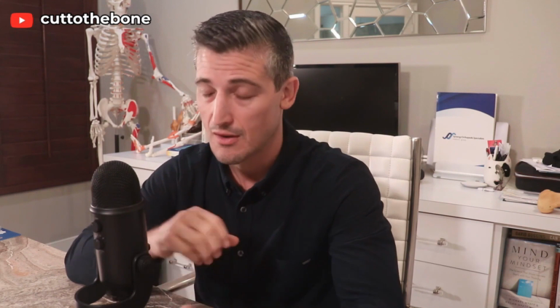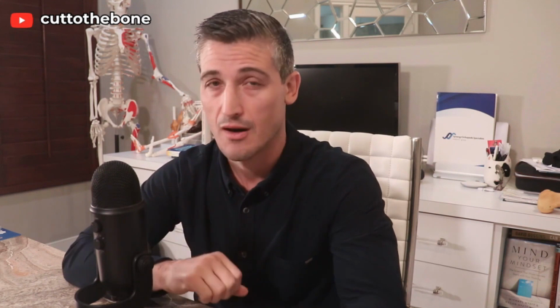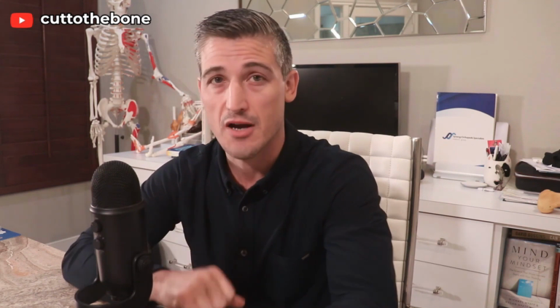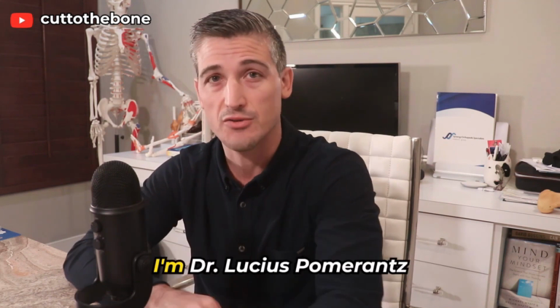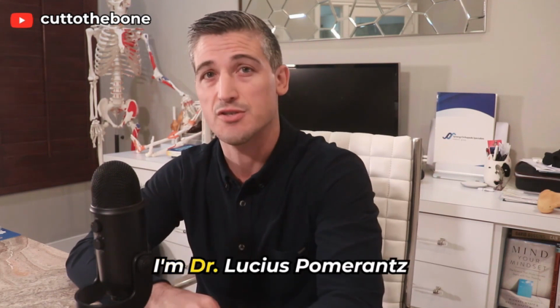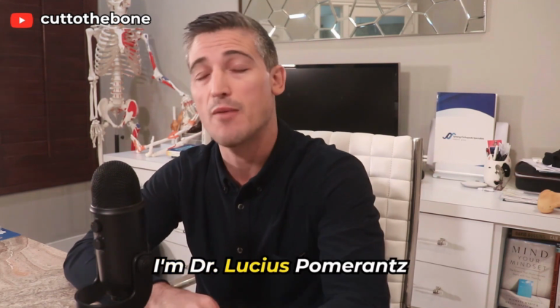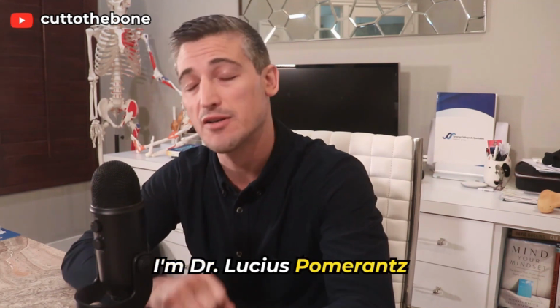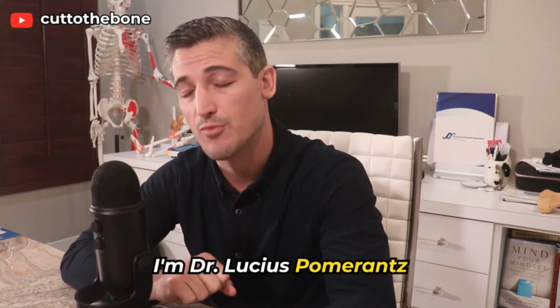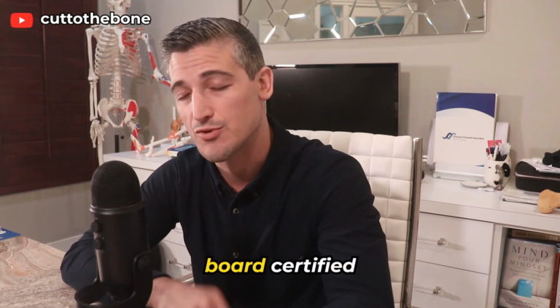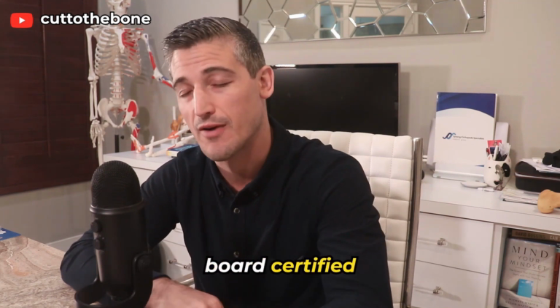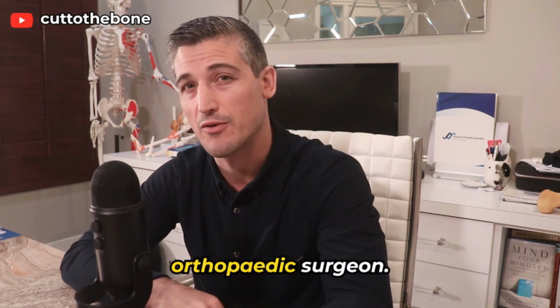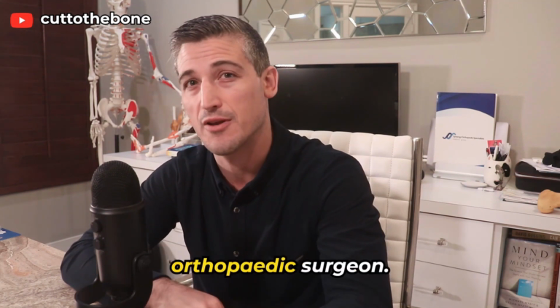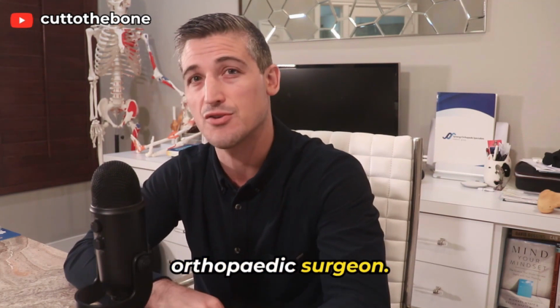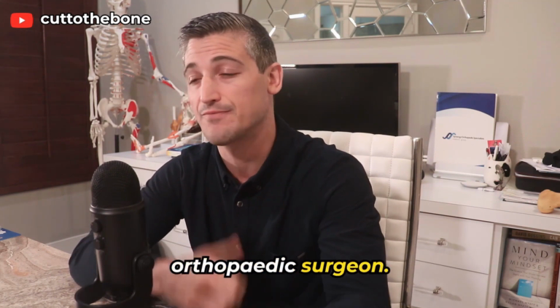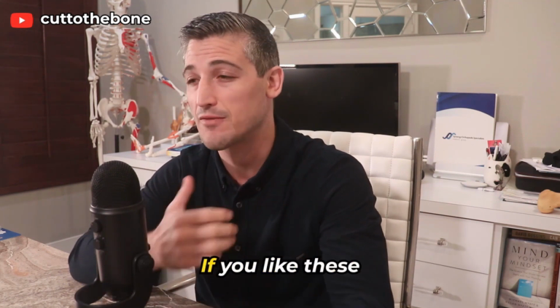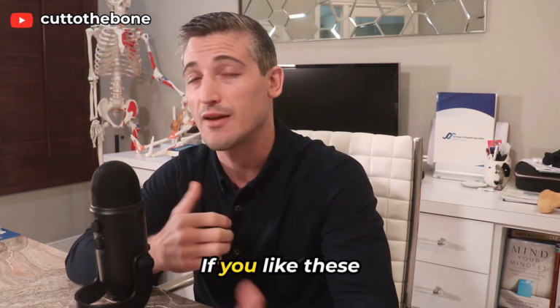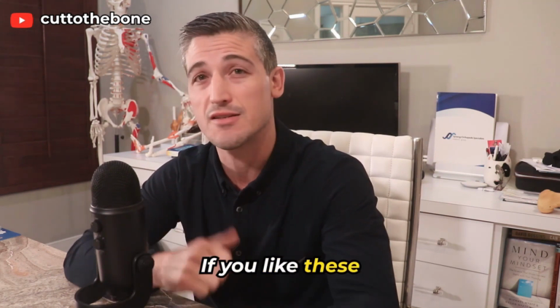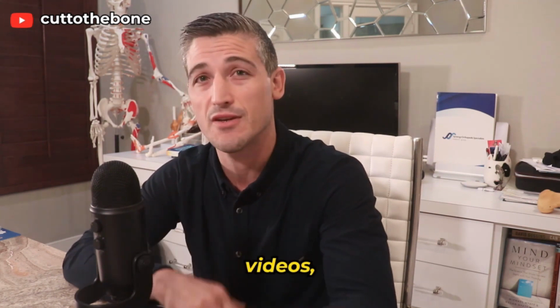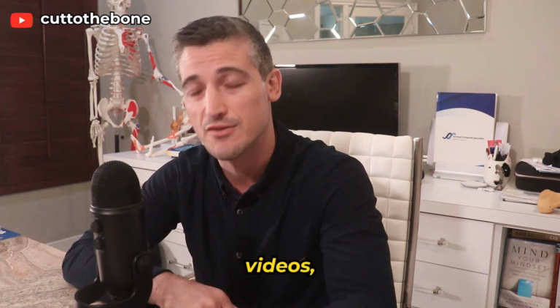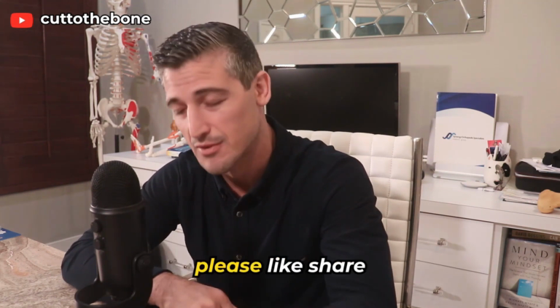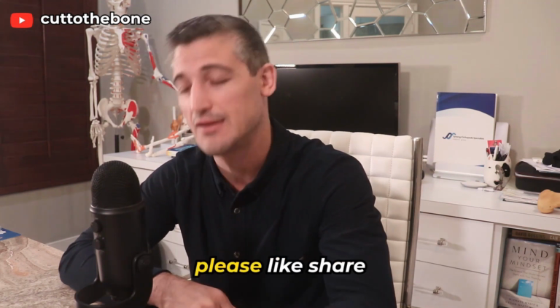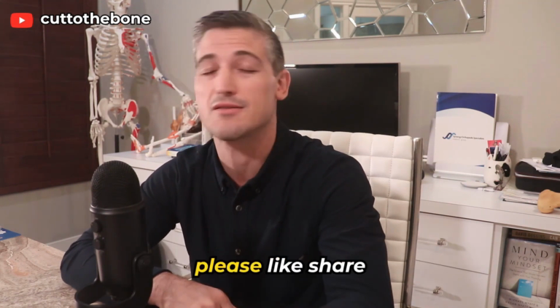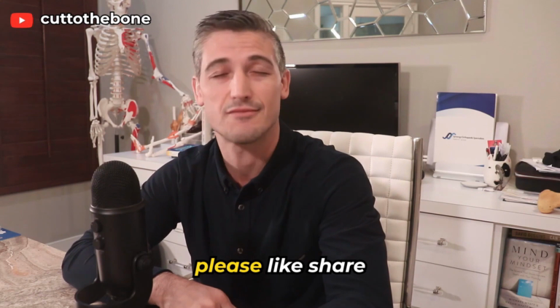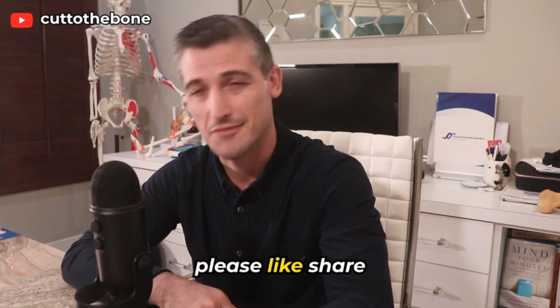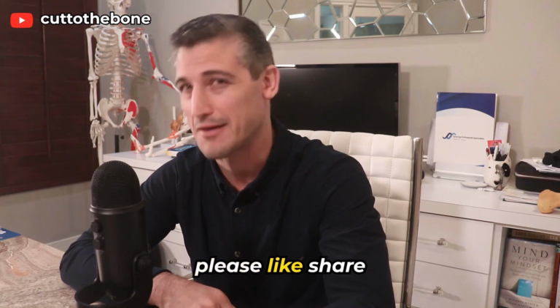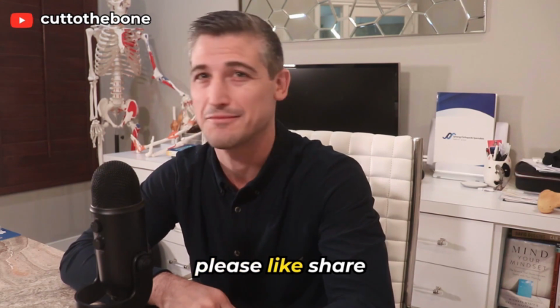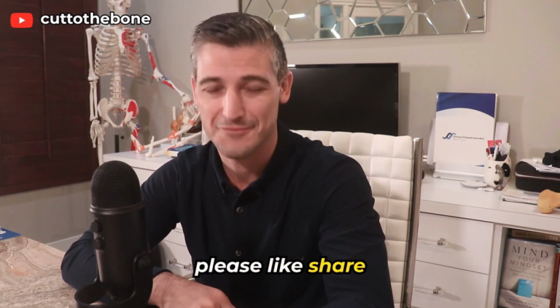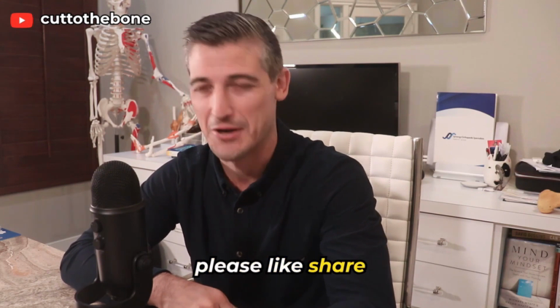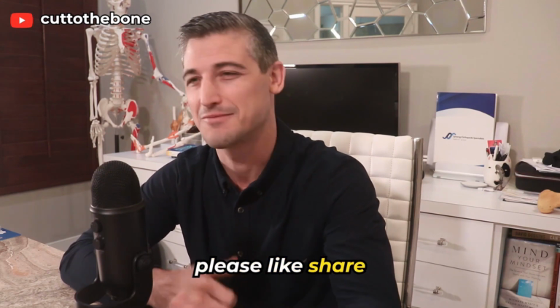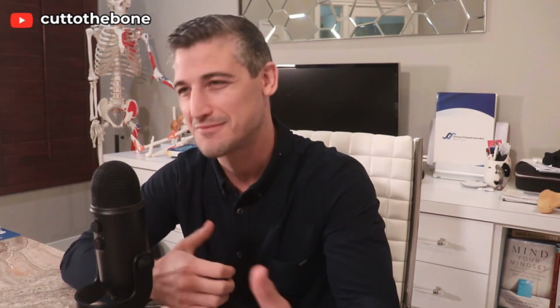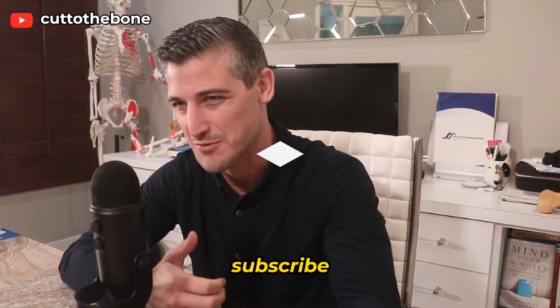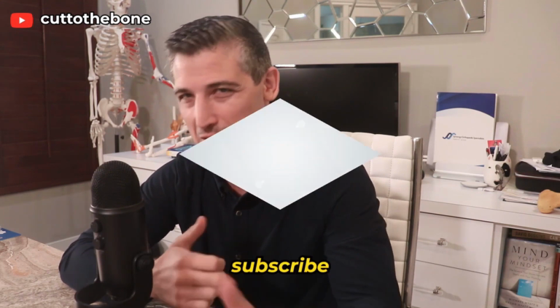I'm Dr. Lucius Pomerantz, board-certified orthopedic surgeon. If you like these videos, please like, share, and subscribe.